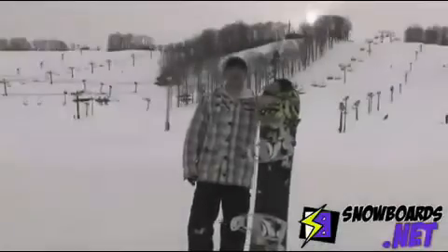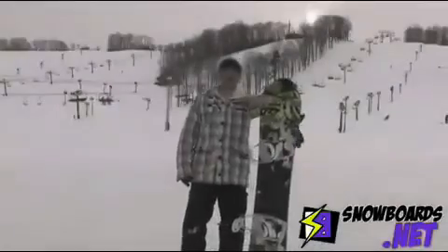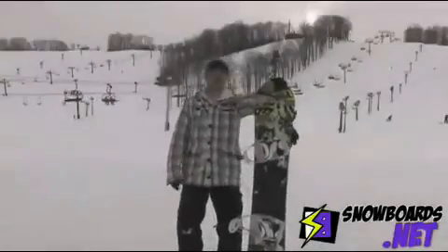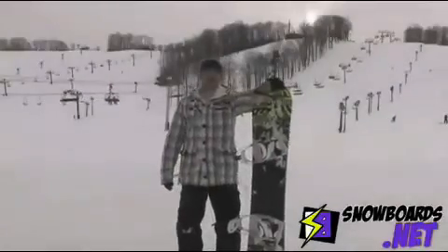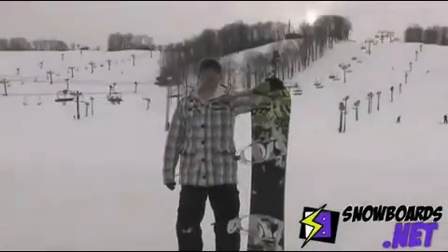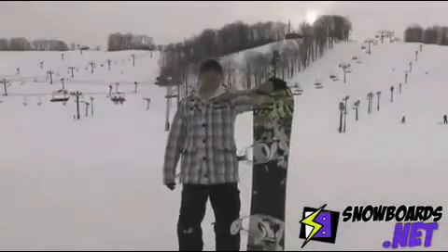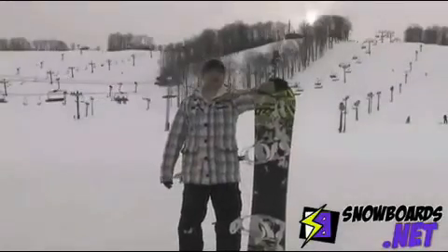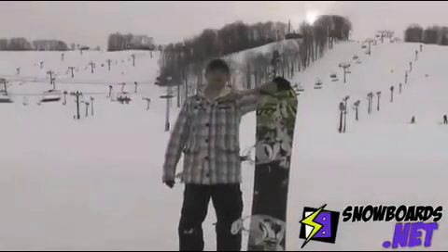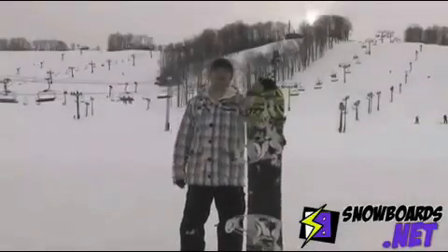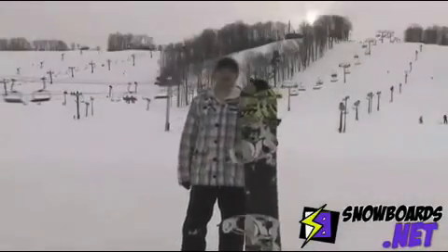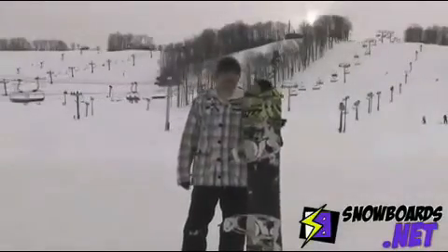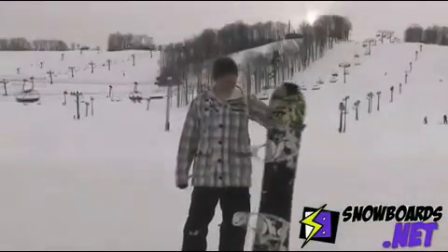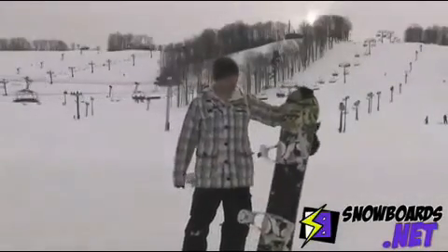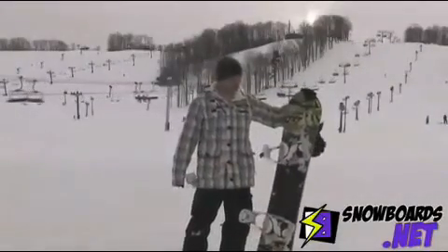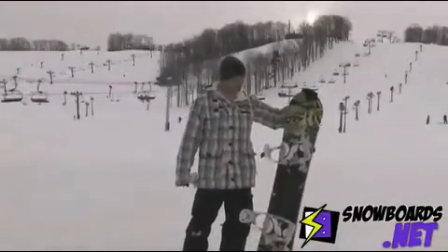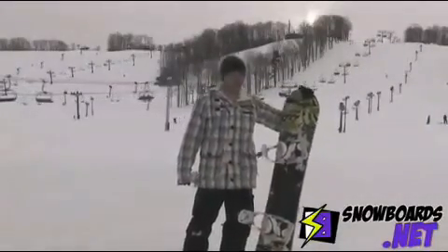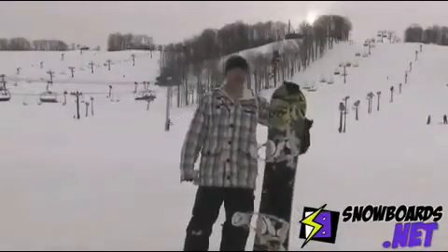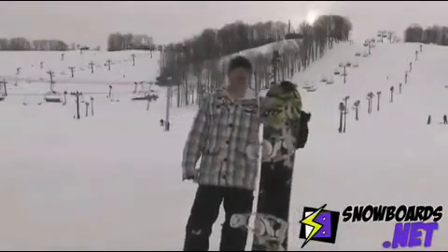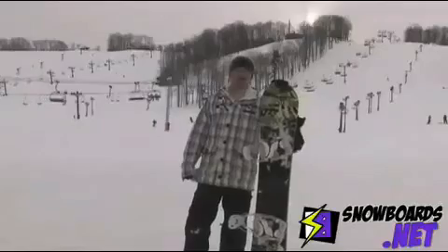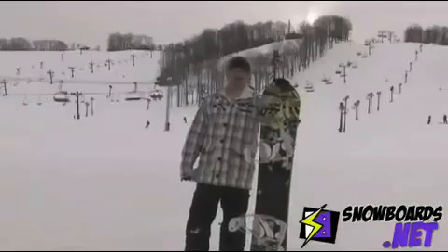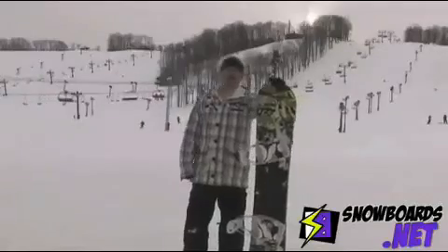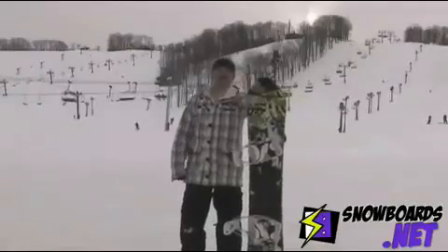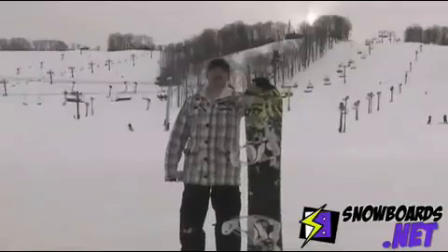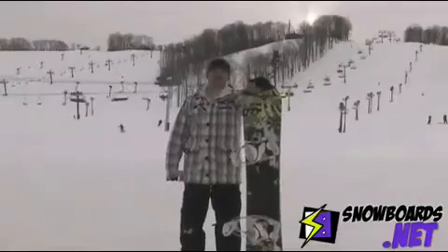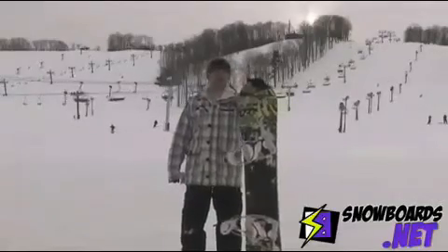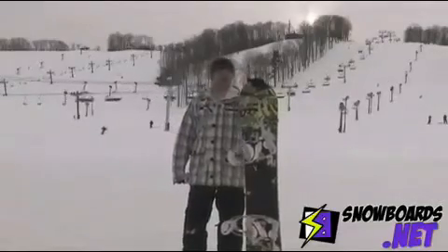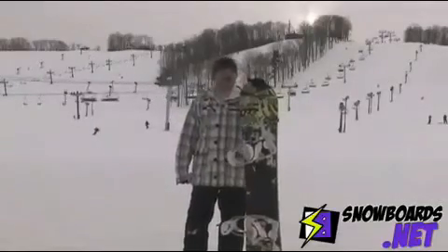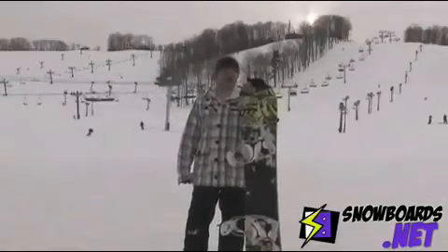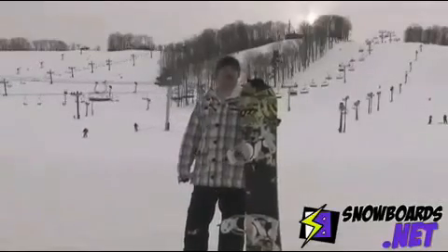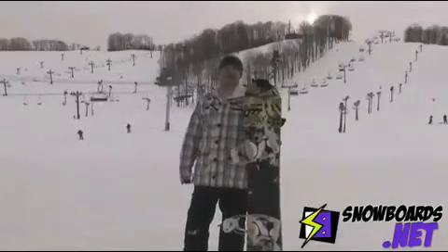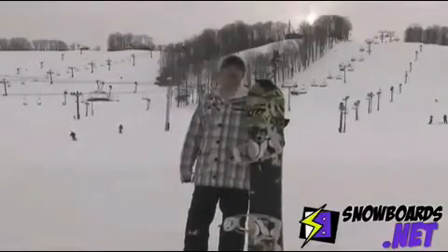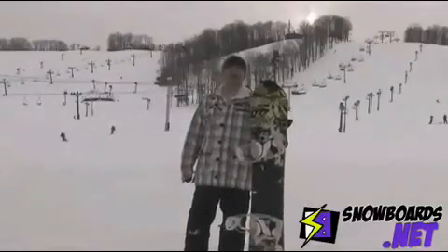What's up, my name is Leo. Just got off the 2011 K2 Parkstar. I'm going to give this board a solid 4 out of 5 stars.